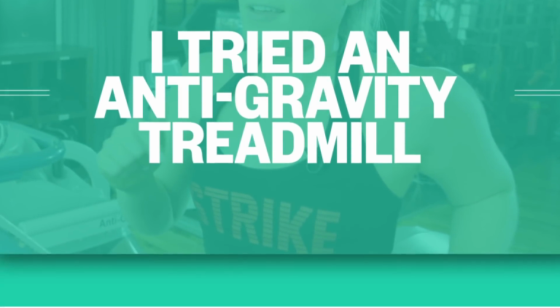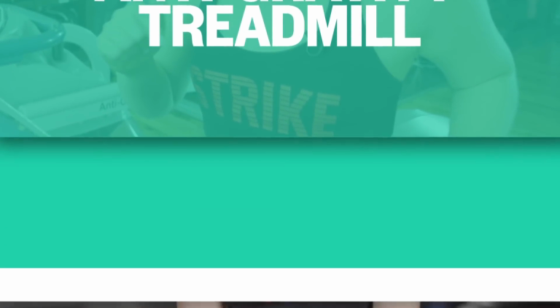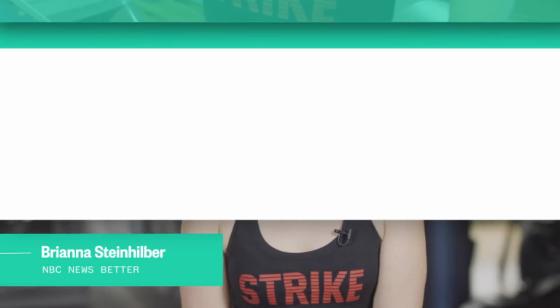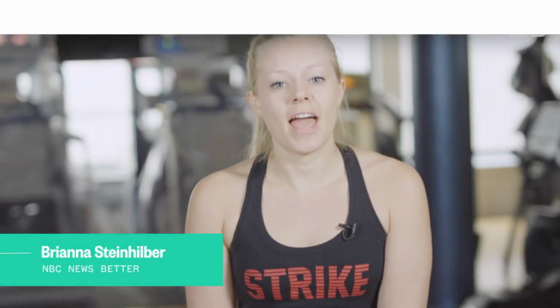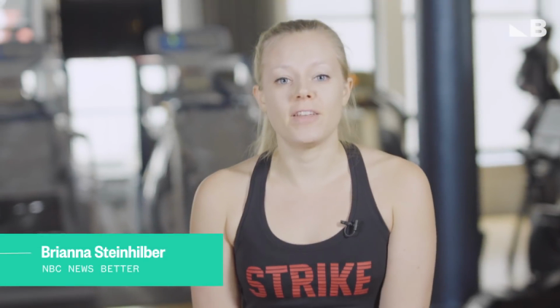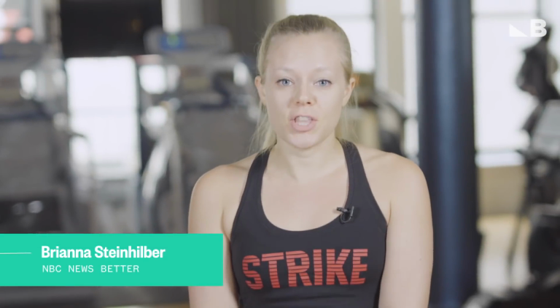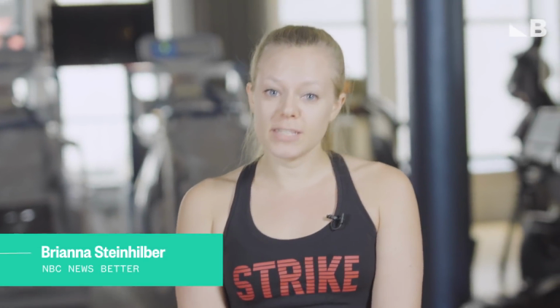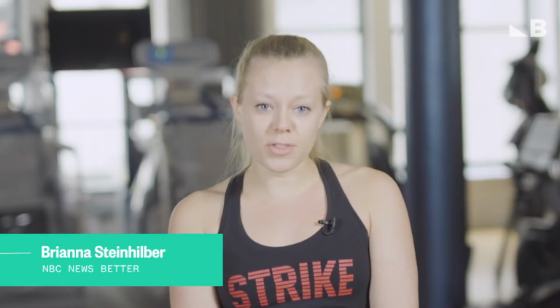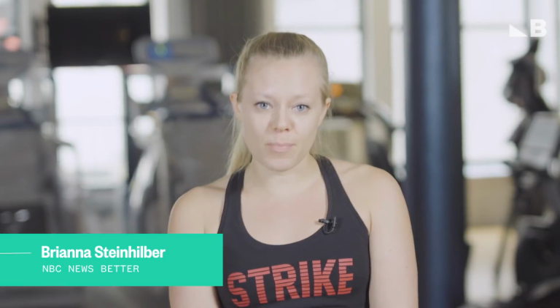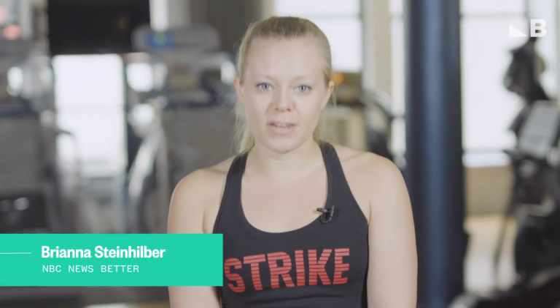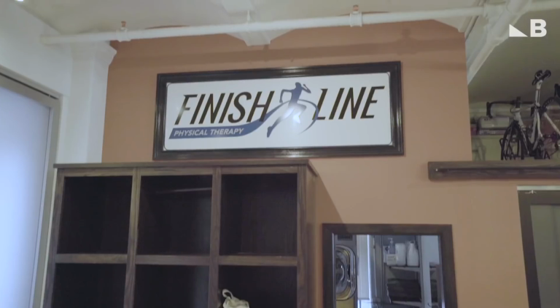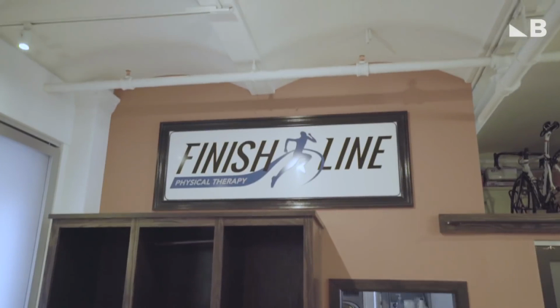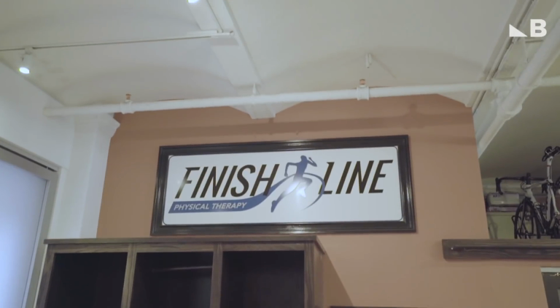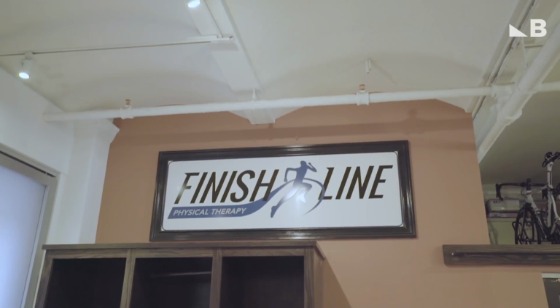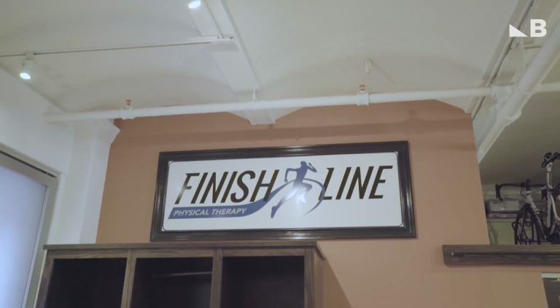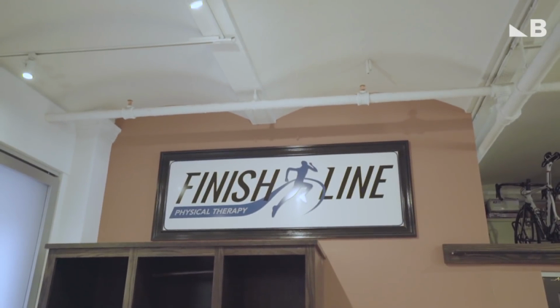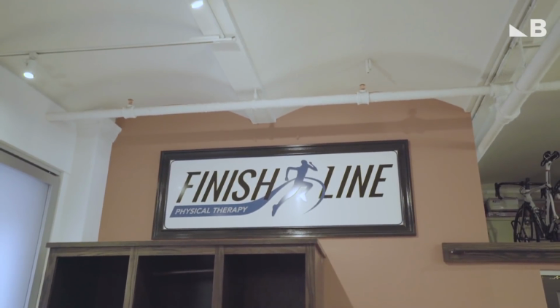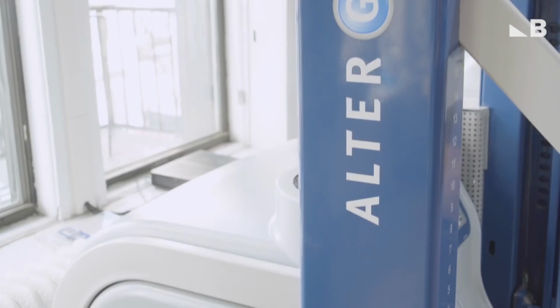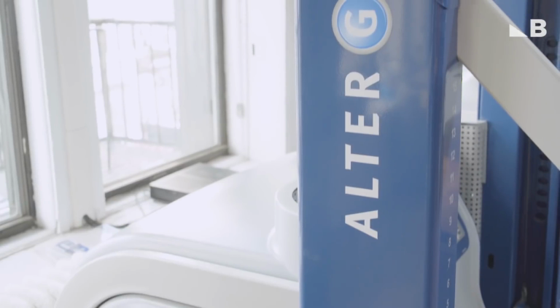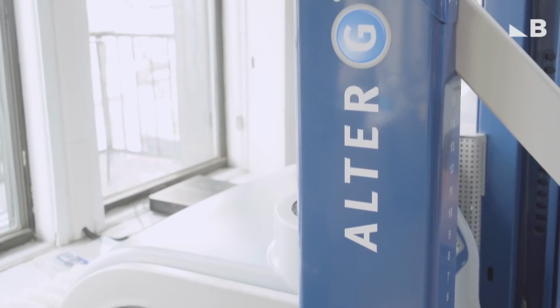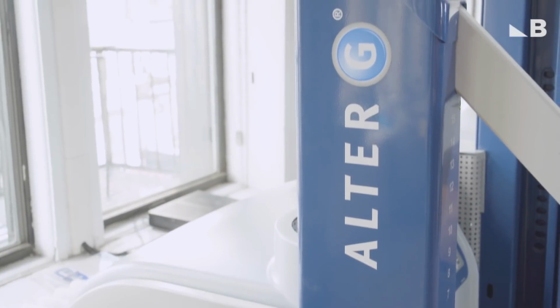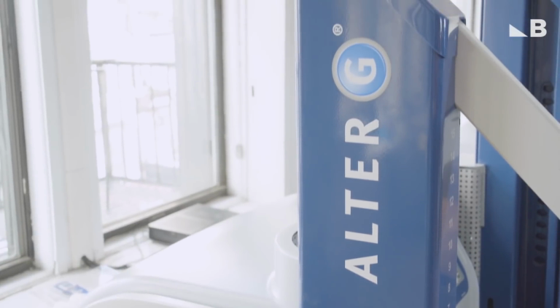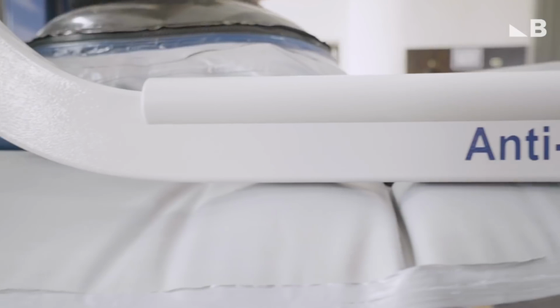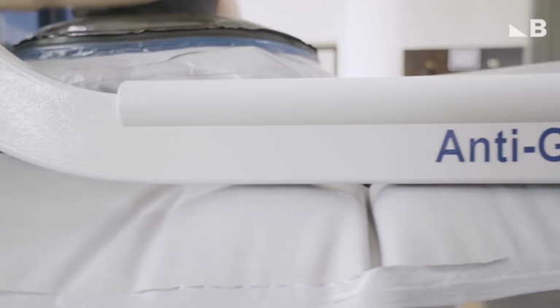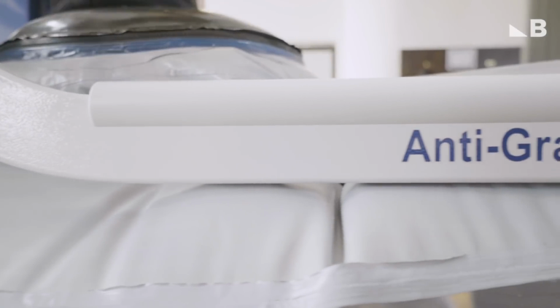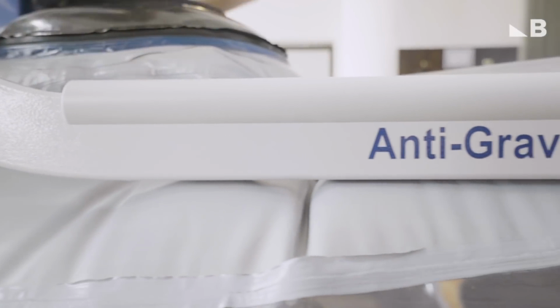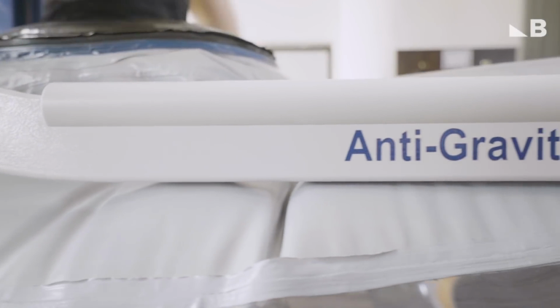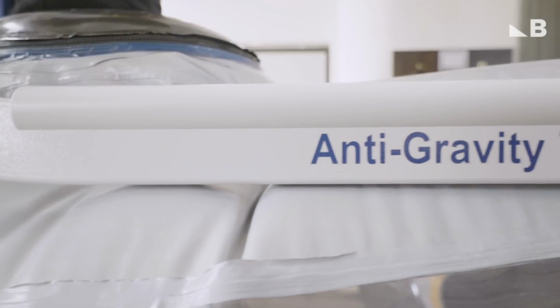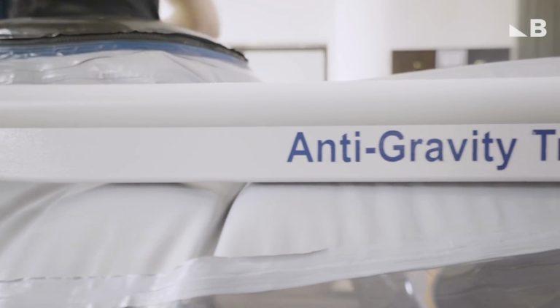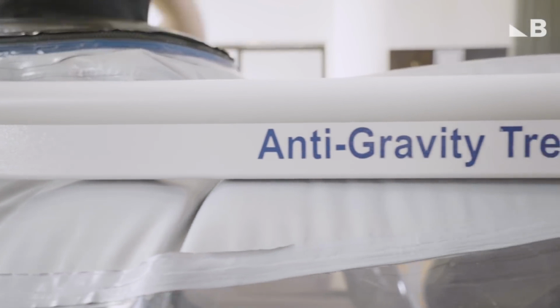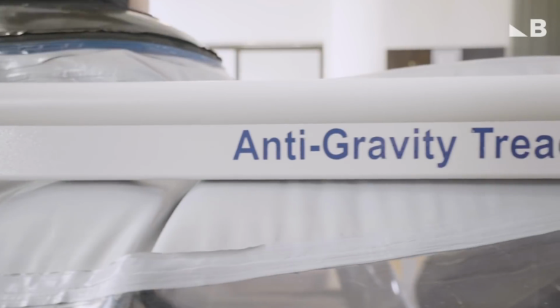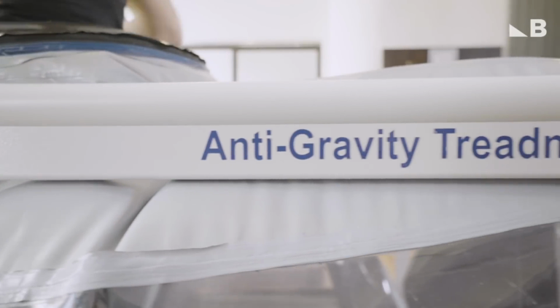We are here at Finish Line Physical Therapy in New York City, and we're here because they have an Alter-G, which is an anti-gravity treadmill, and we're going to give it a try.